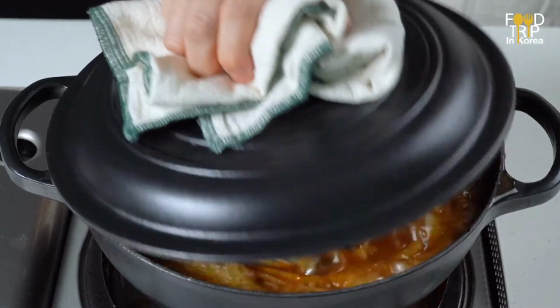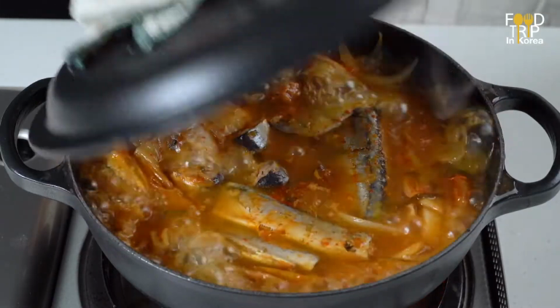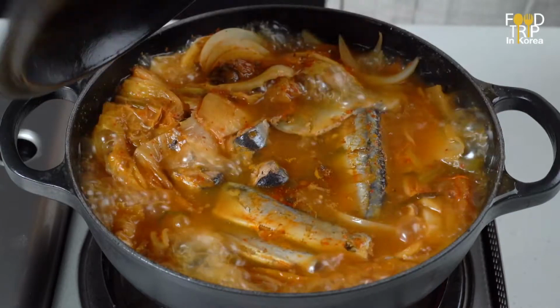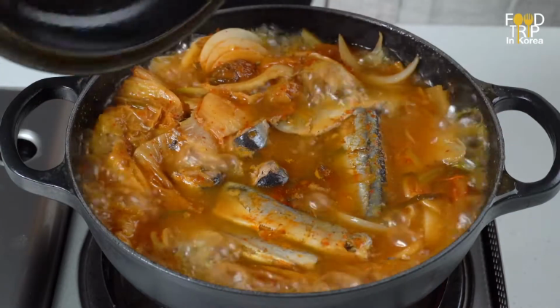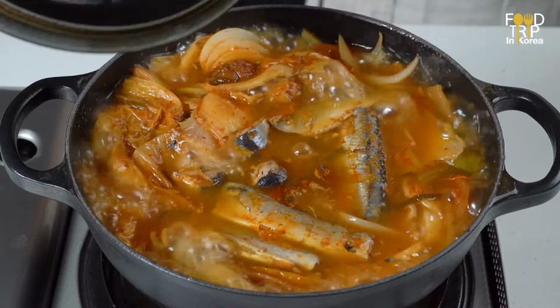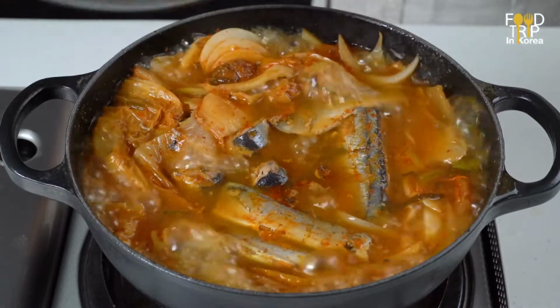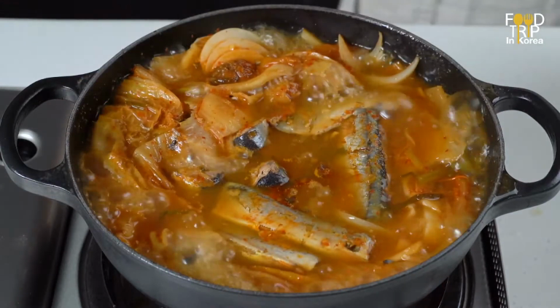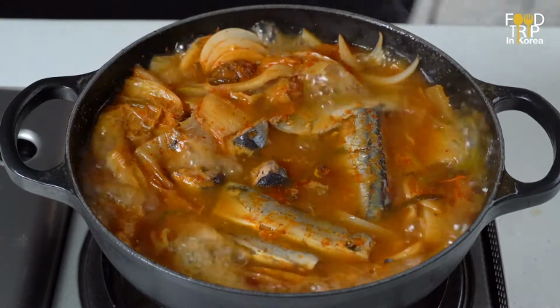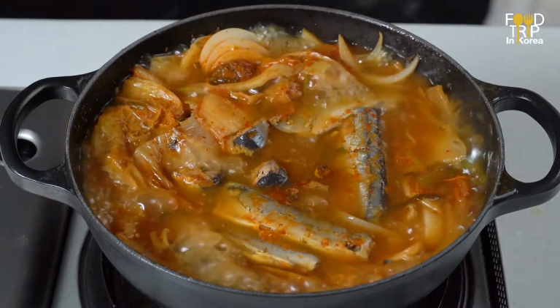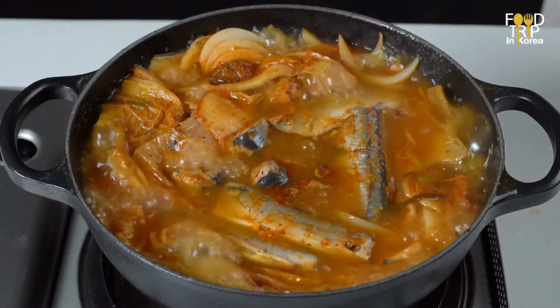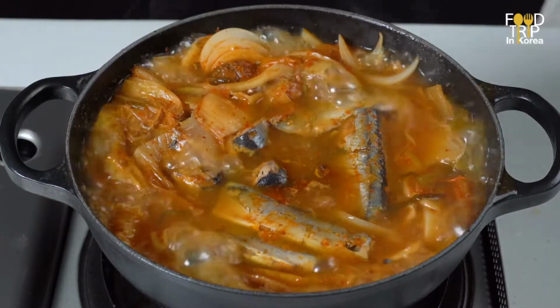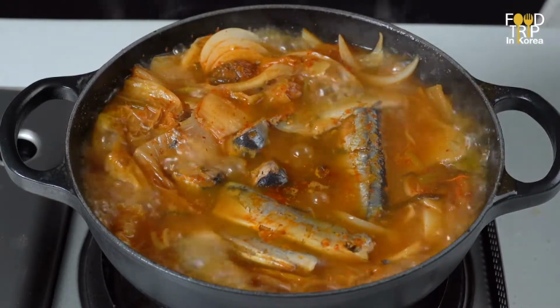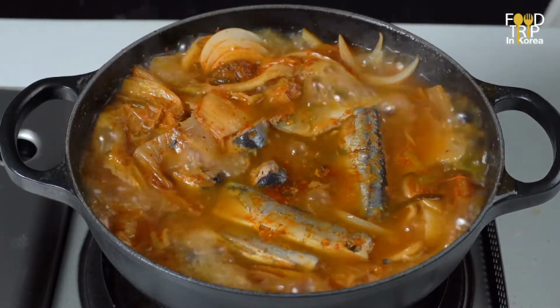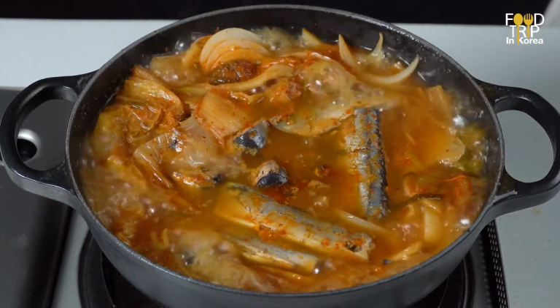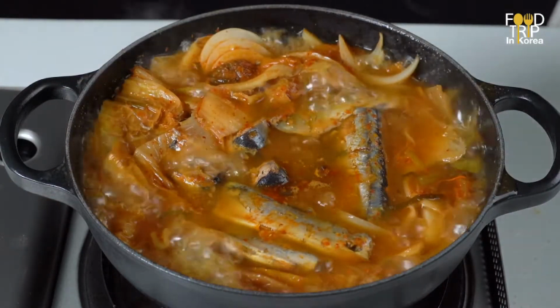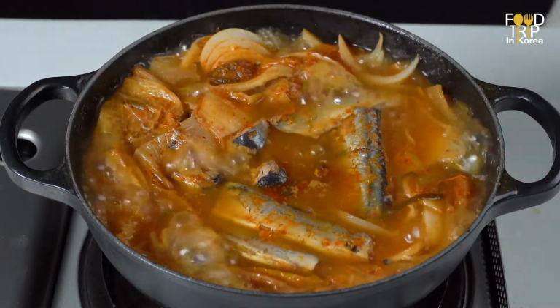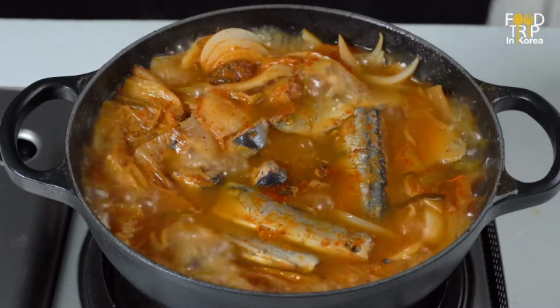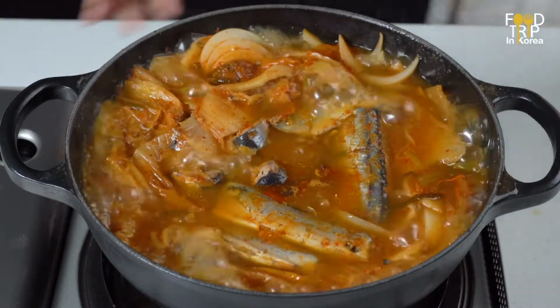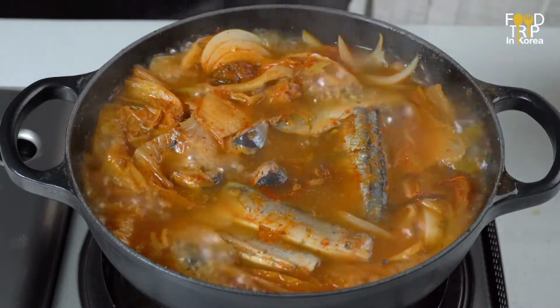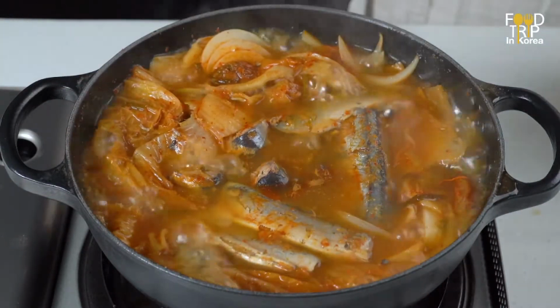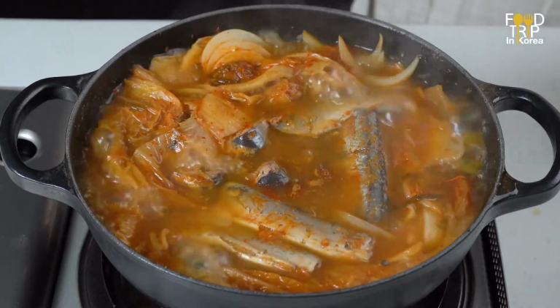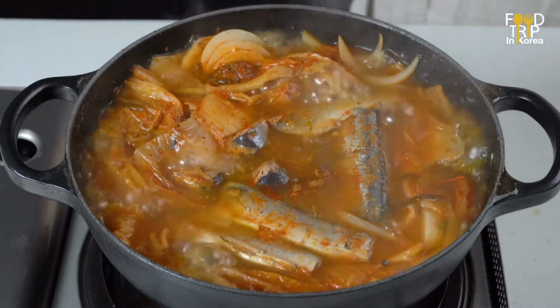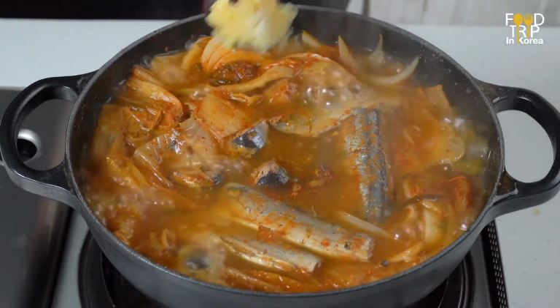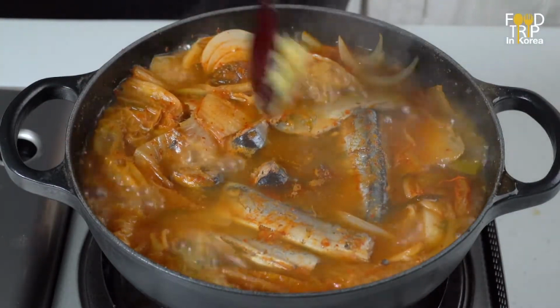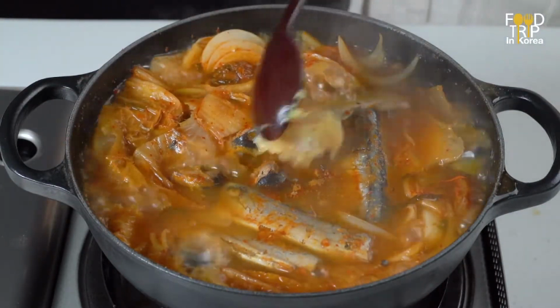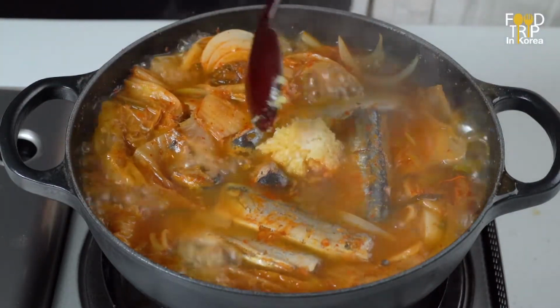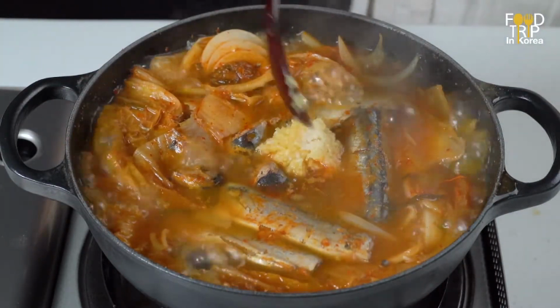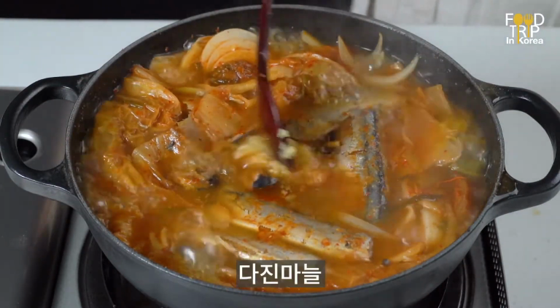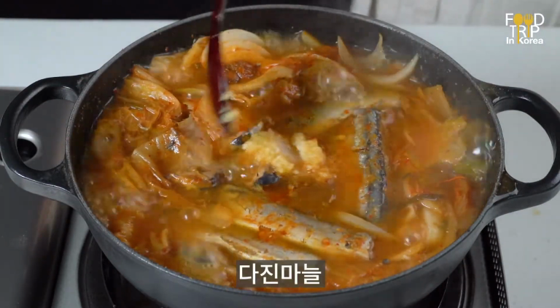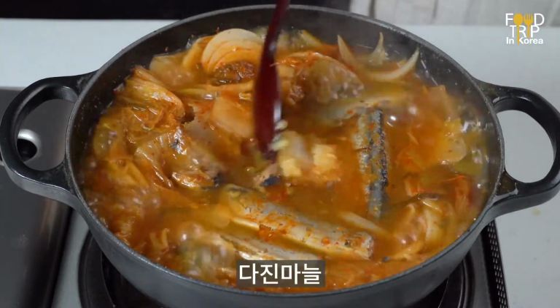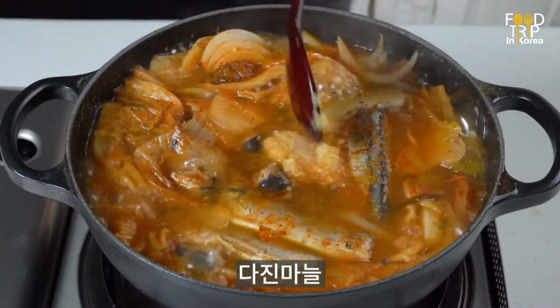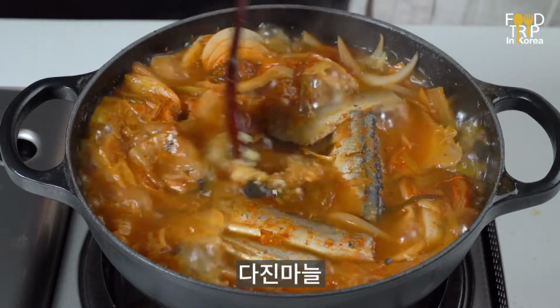If we can cut everything else we need, just put 3 minutes plus seasons.